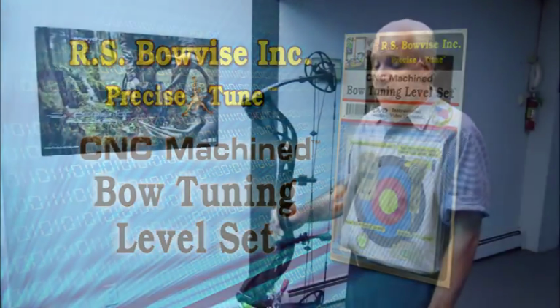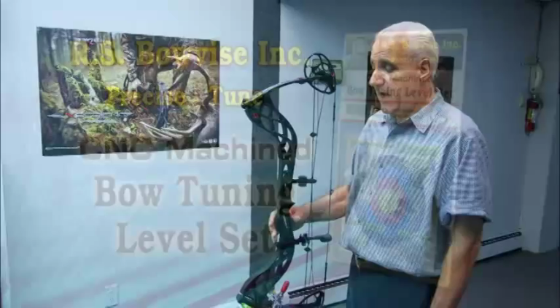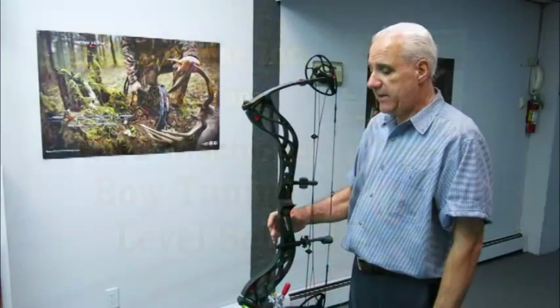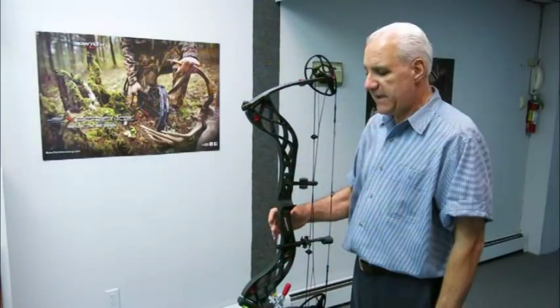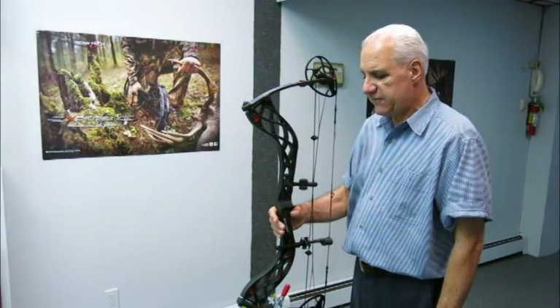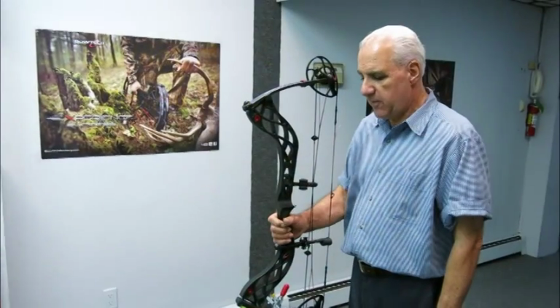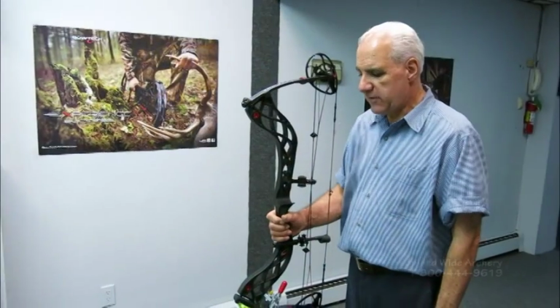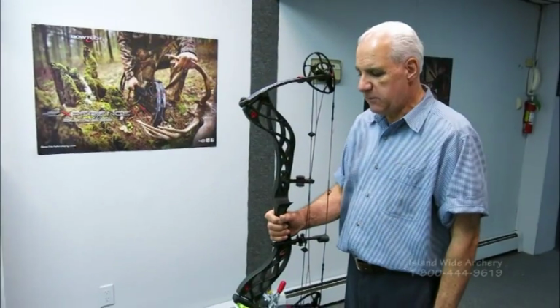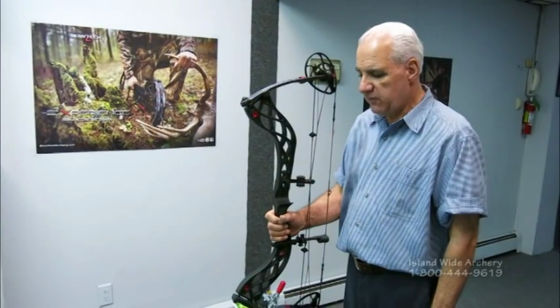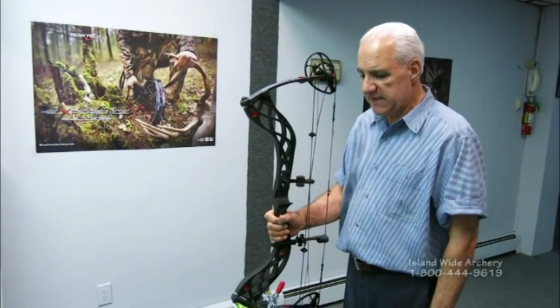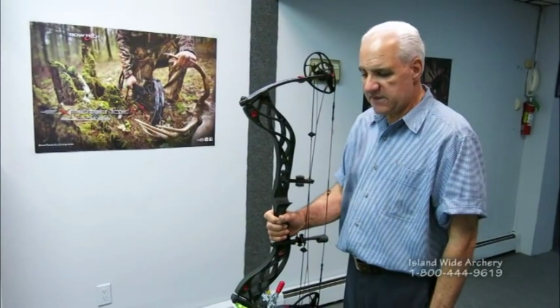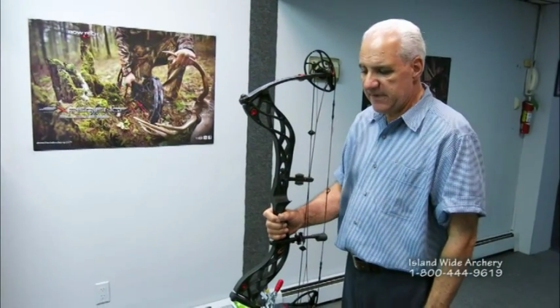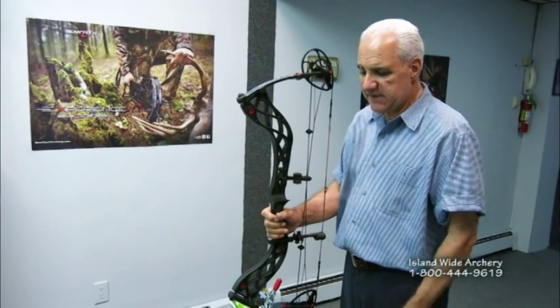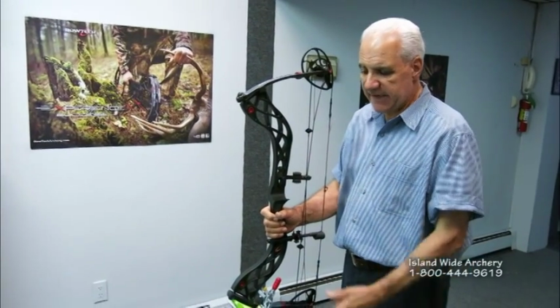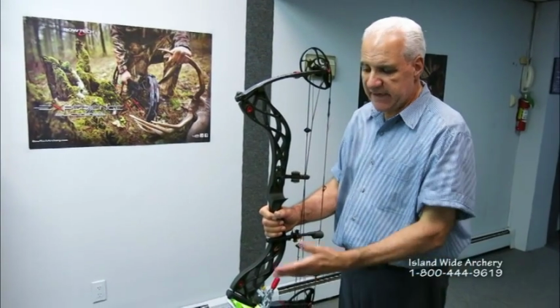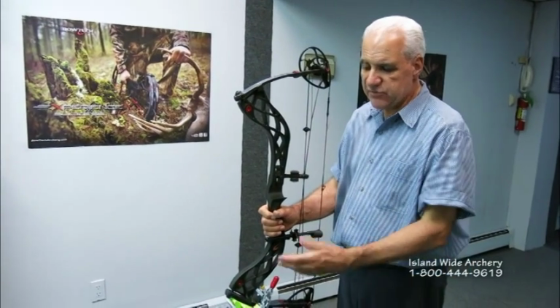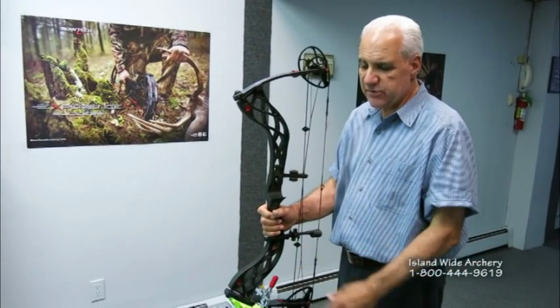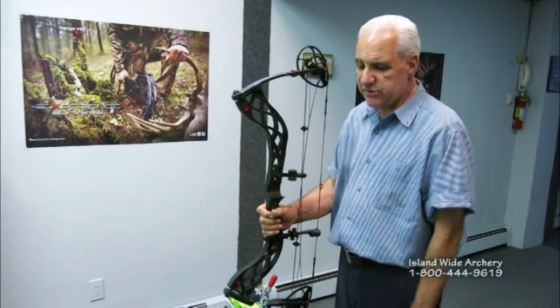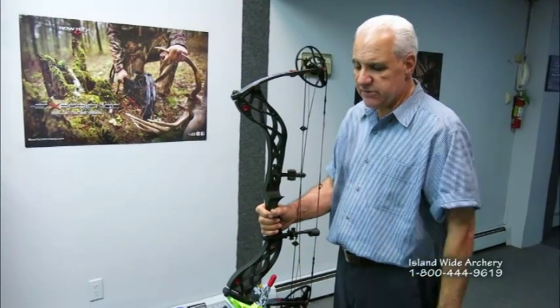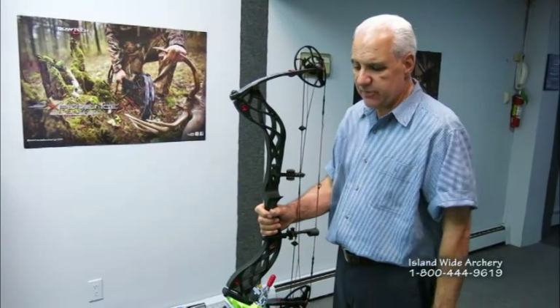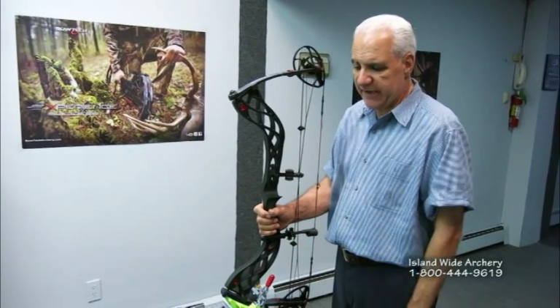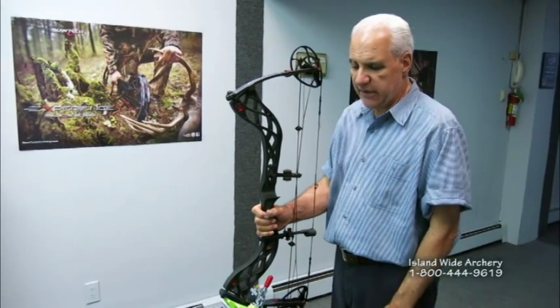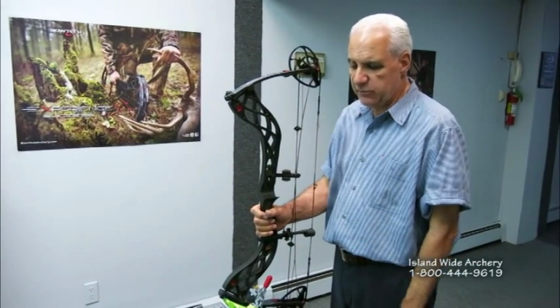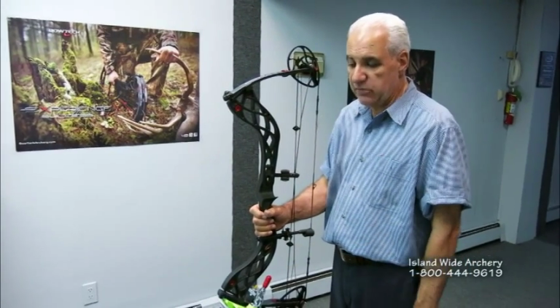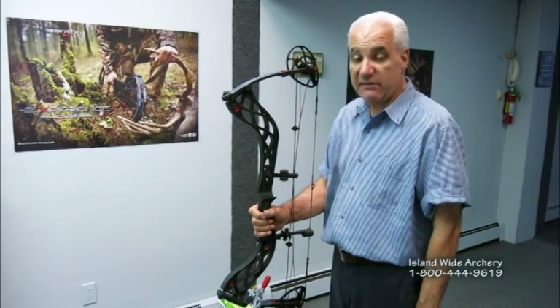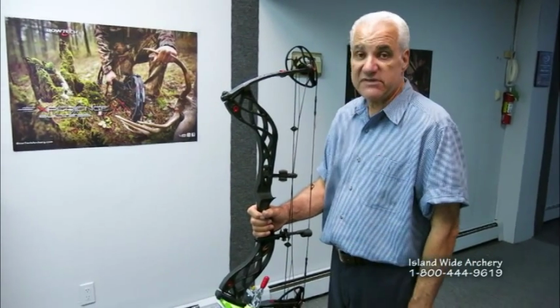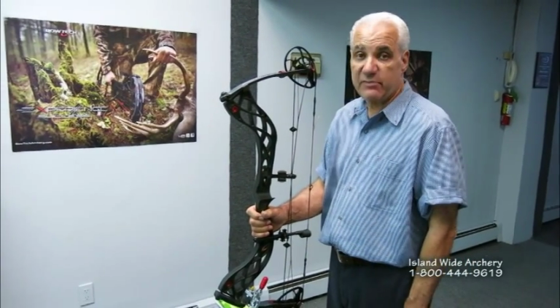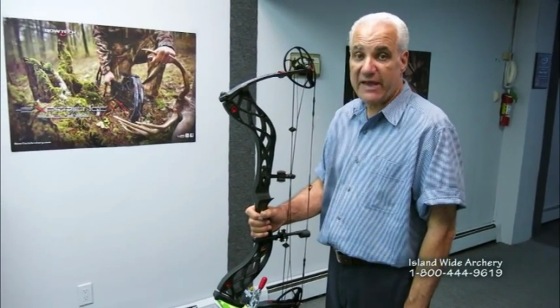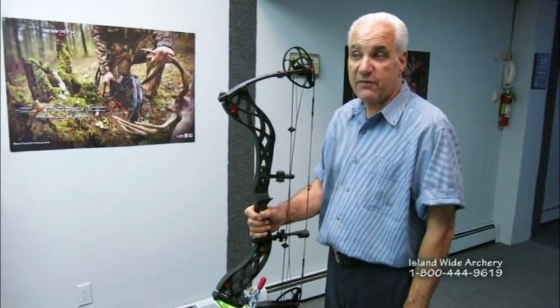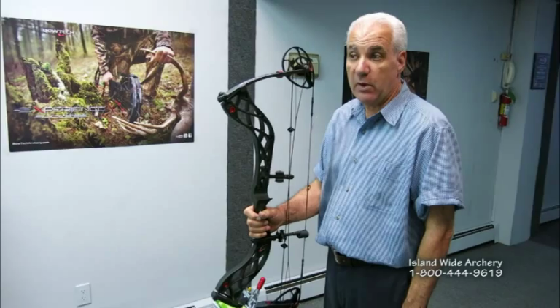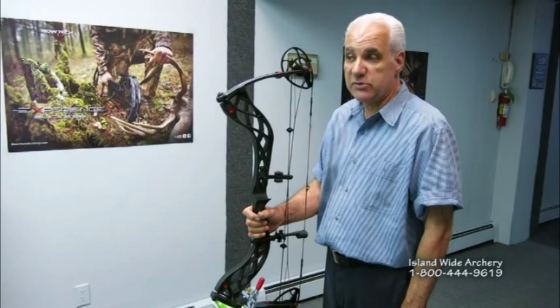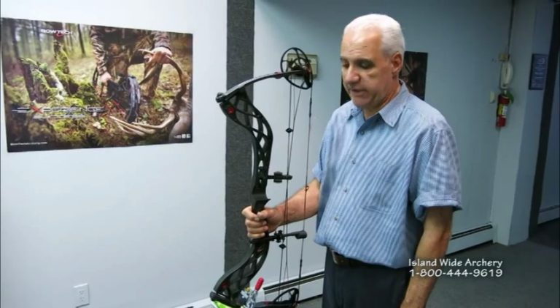Hi, I'm Andy from RS Bow Vice, and I'm here today to introduce you to a new level set we have for bow tuning.